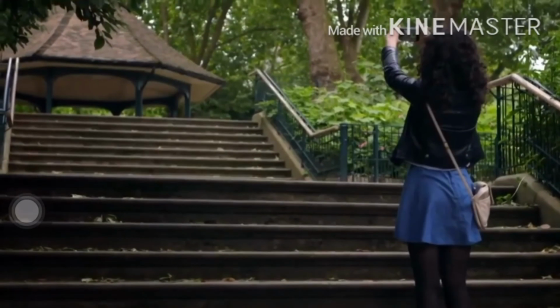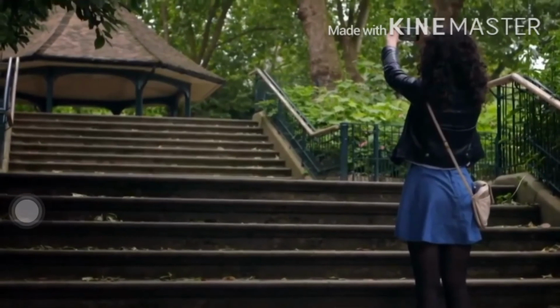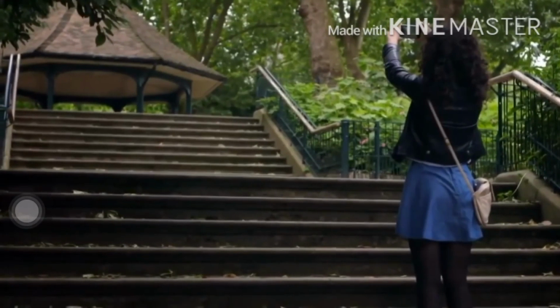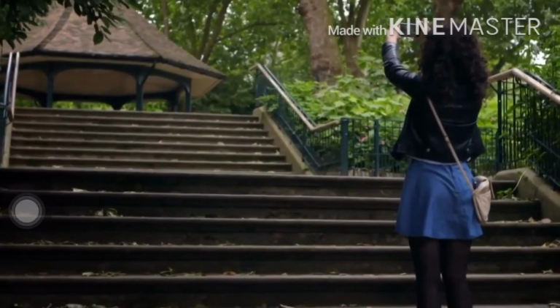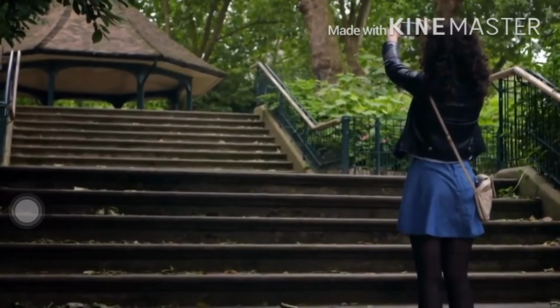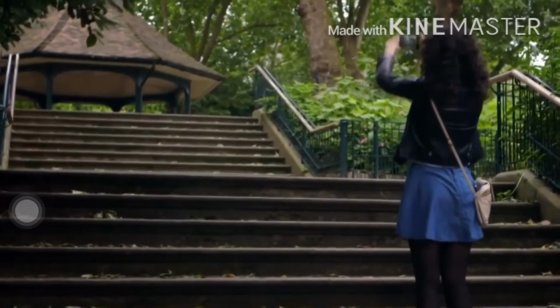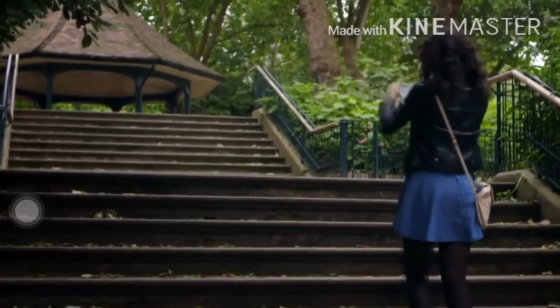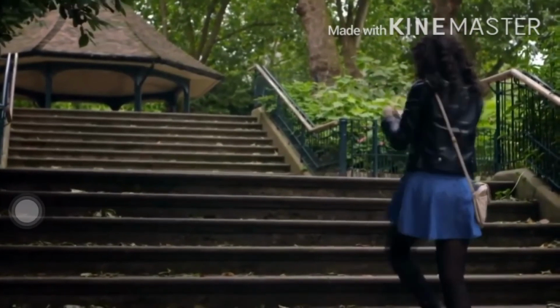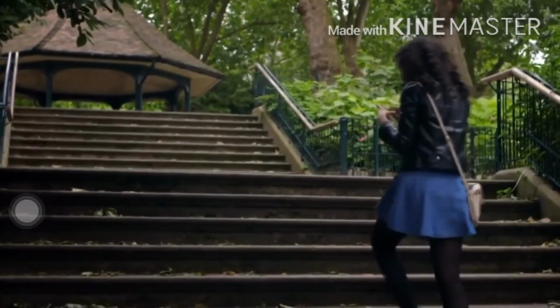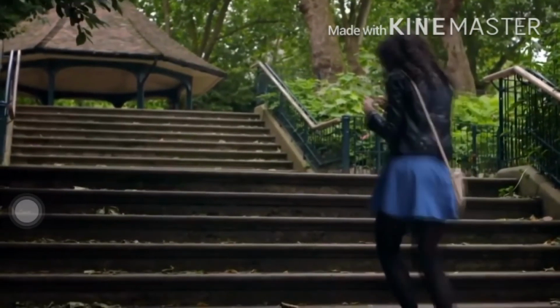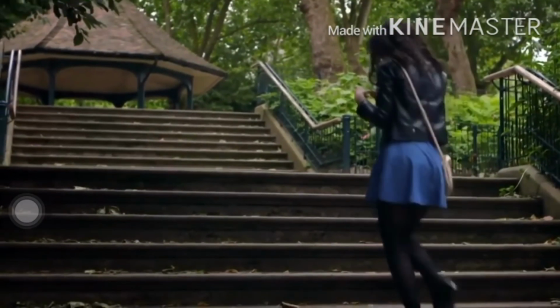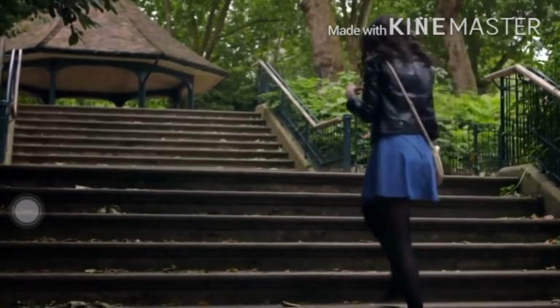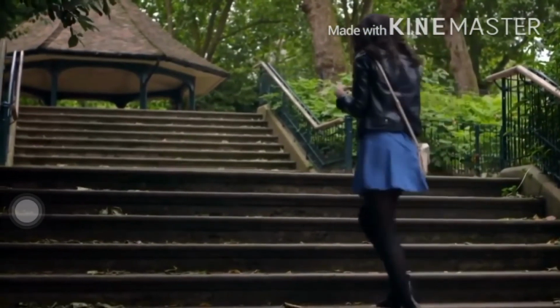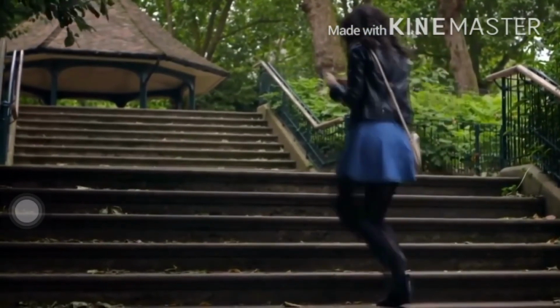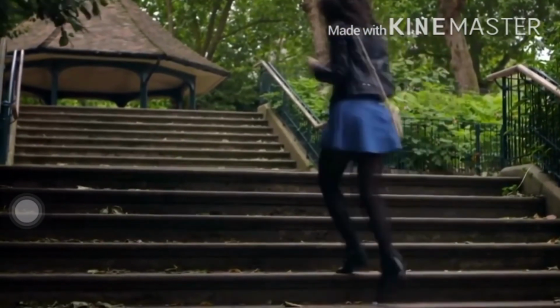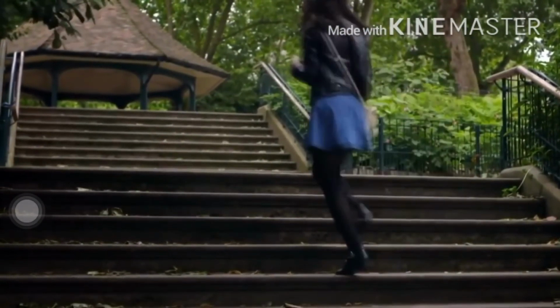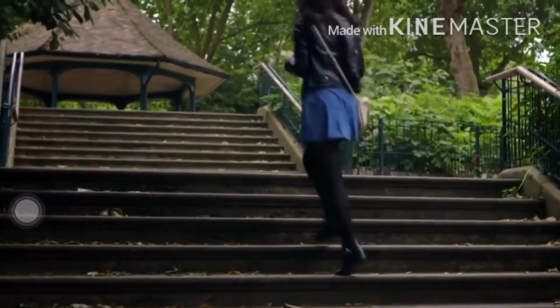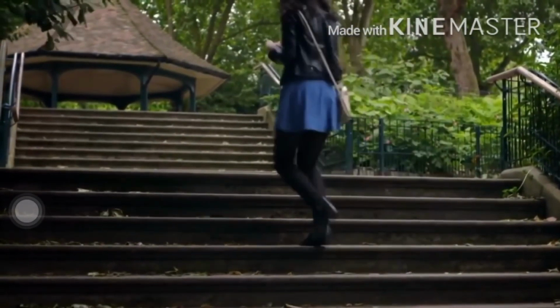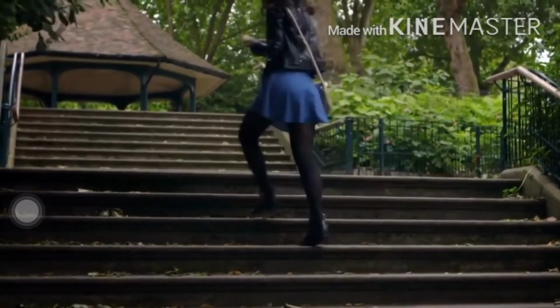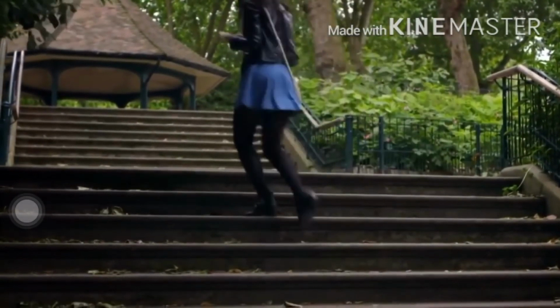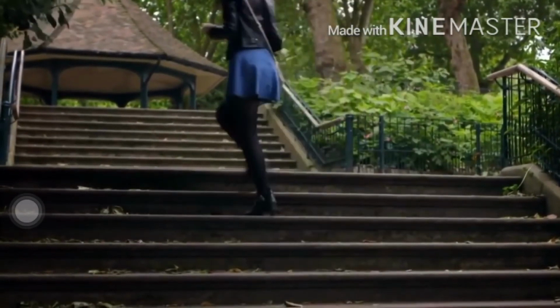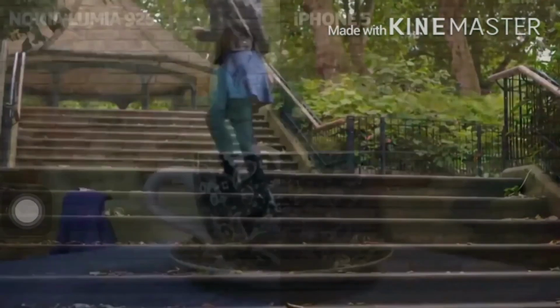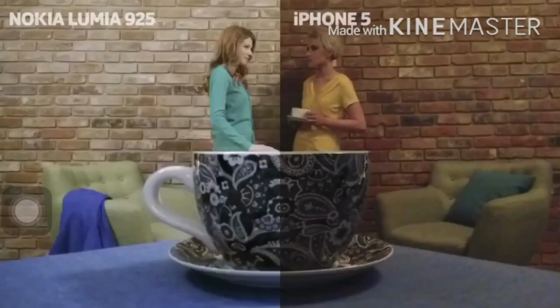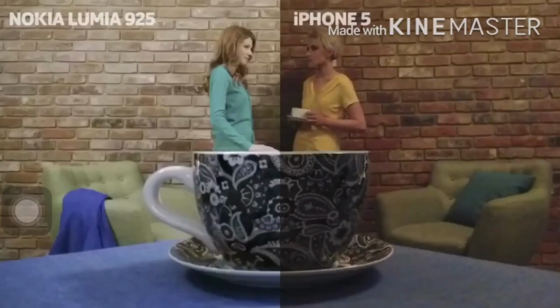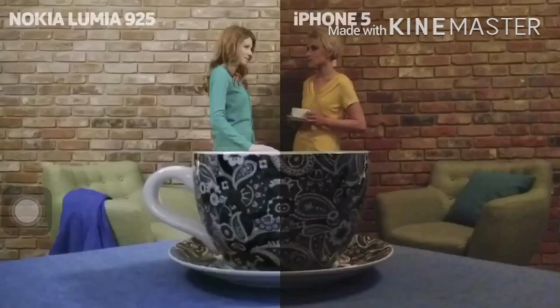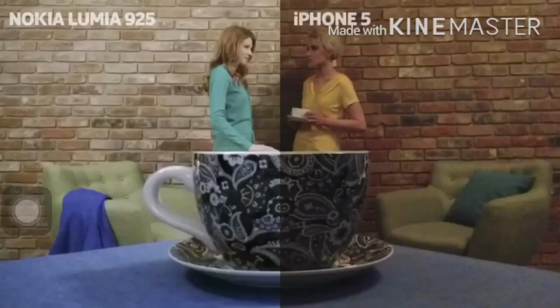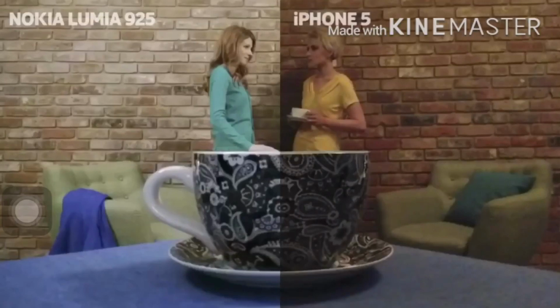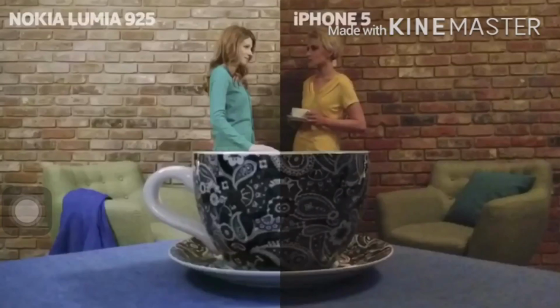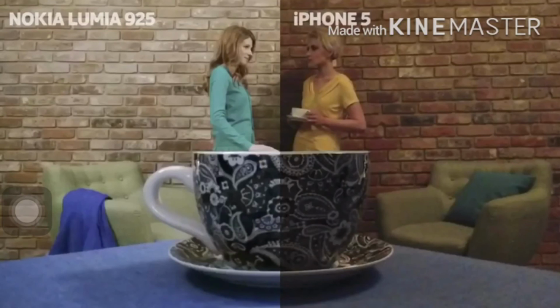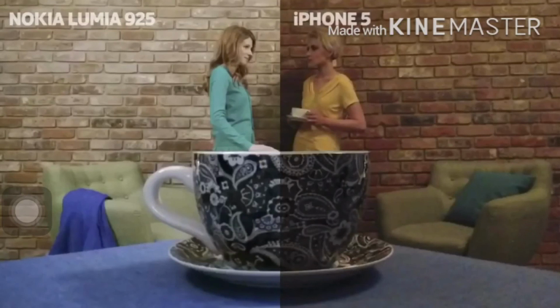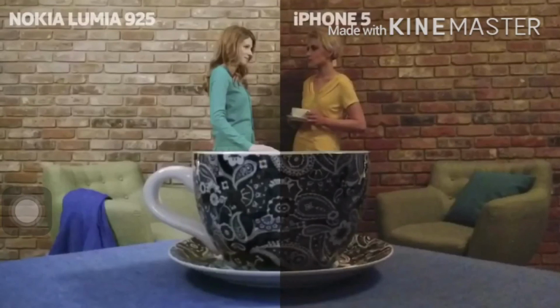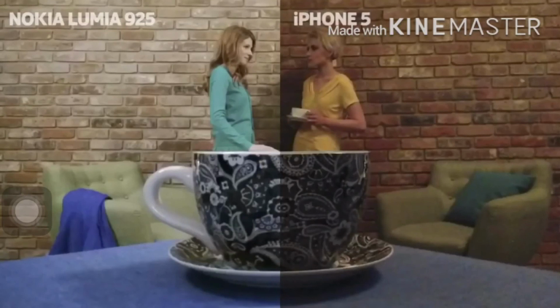Every day, better photos are taken with Nokia Lumia than with any other mobile.